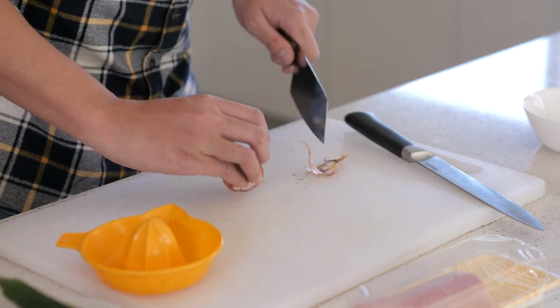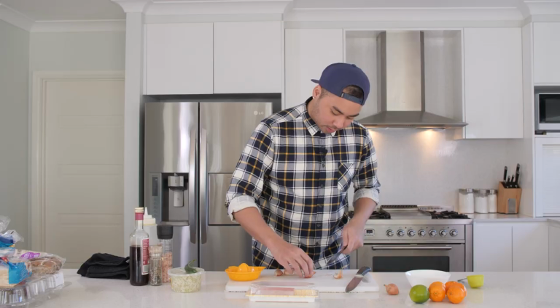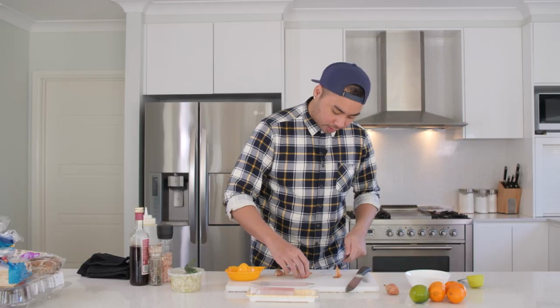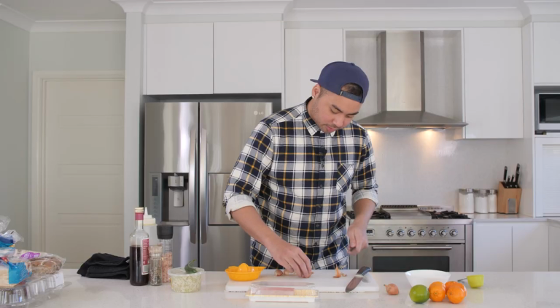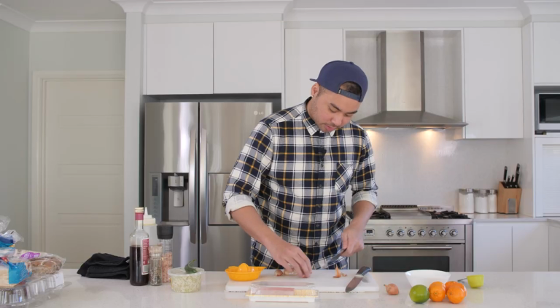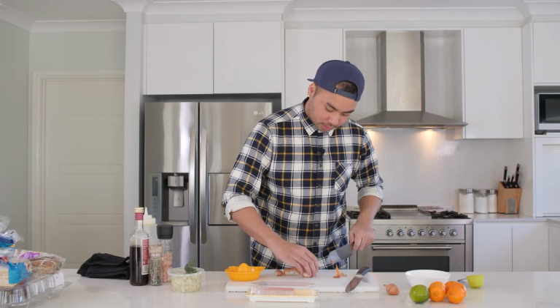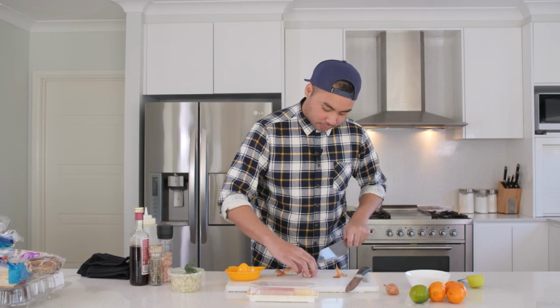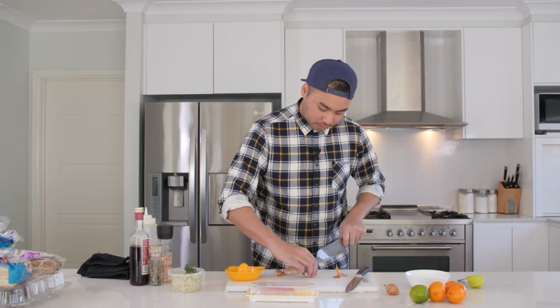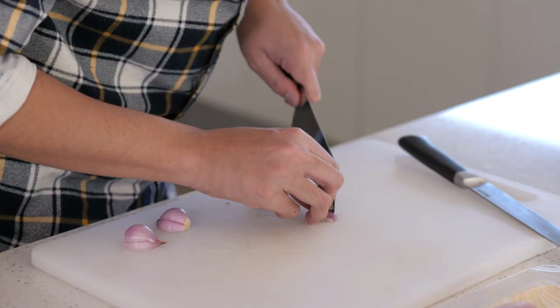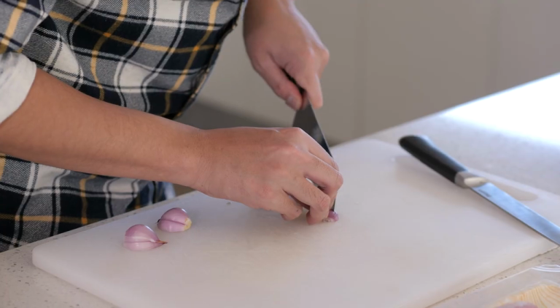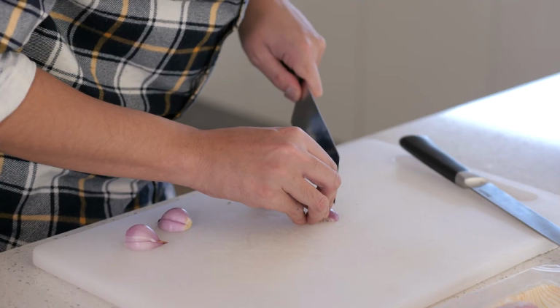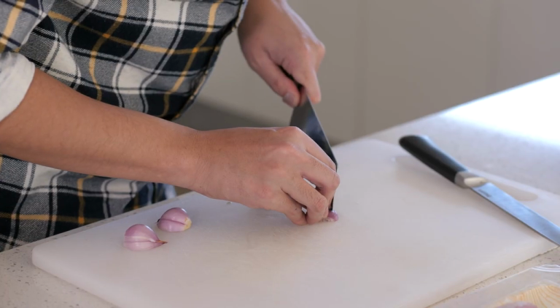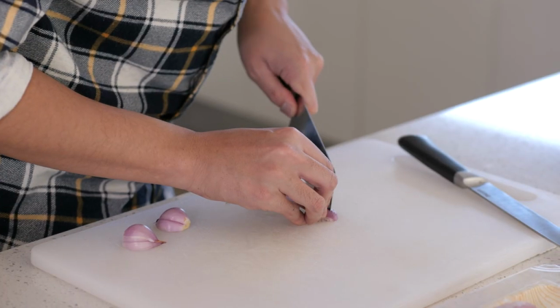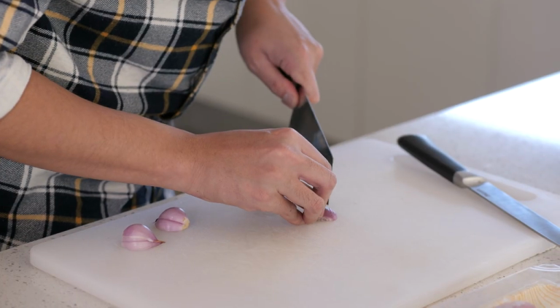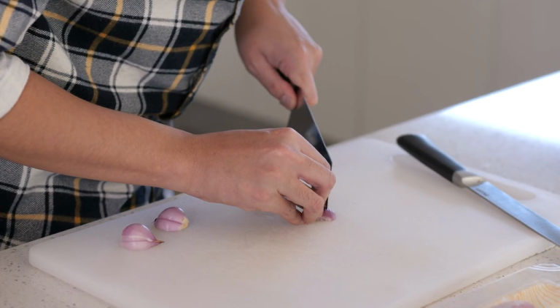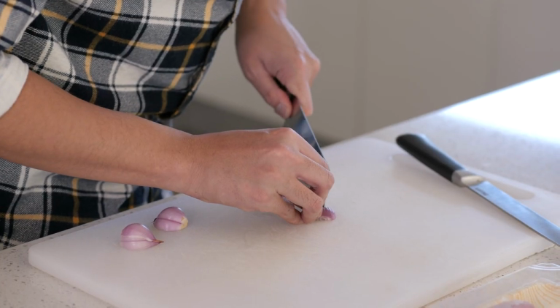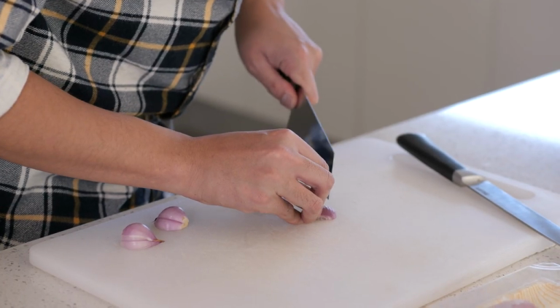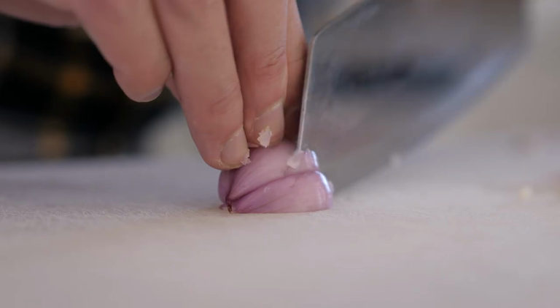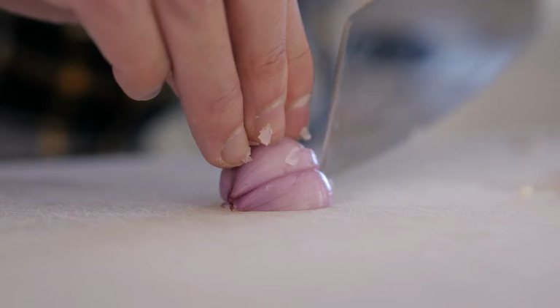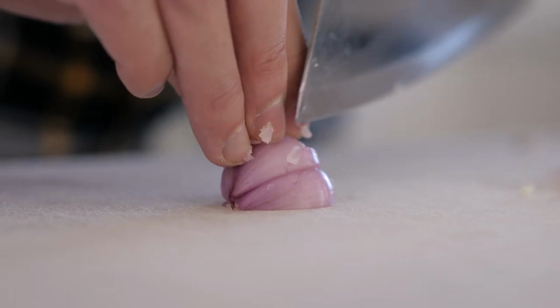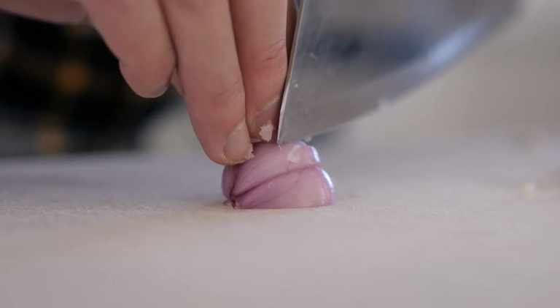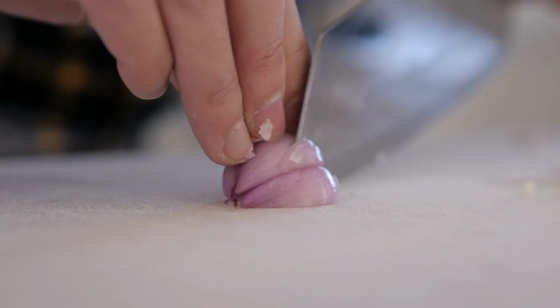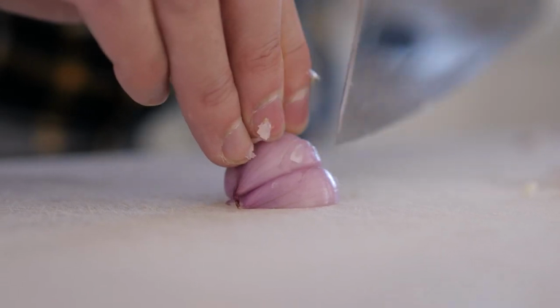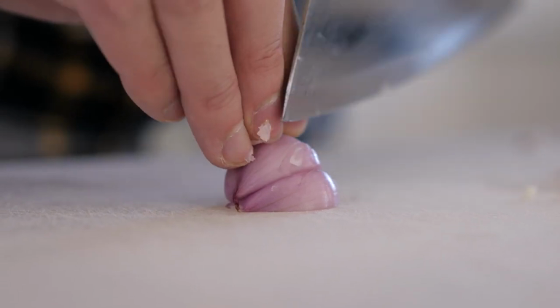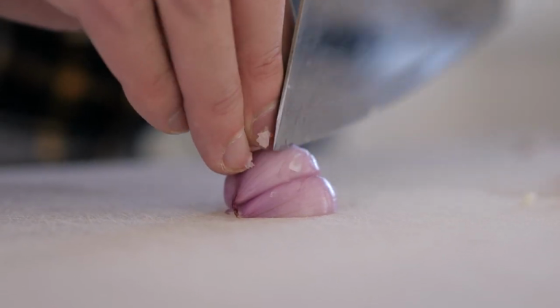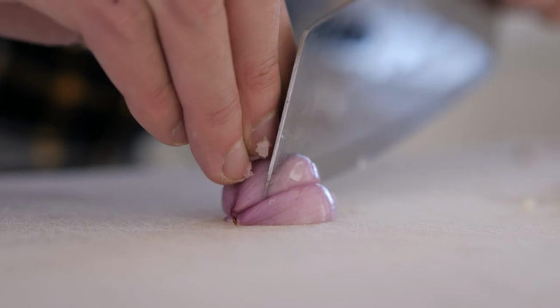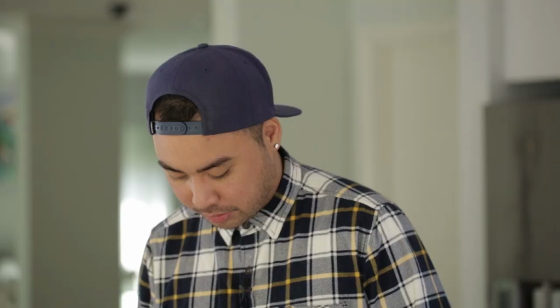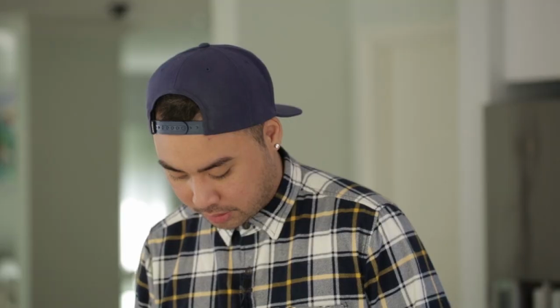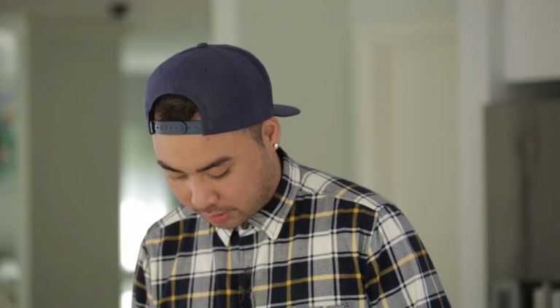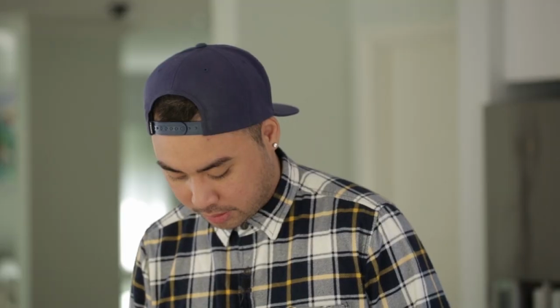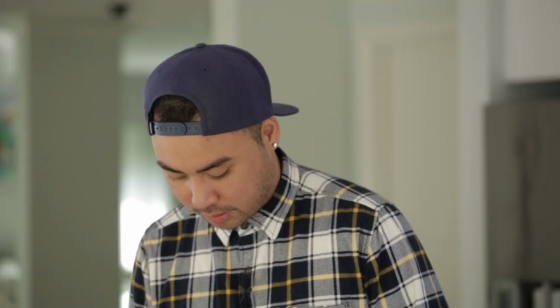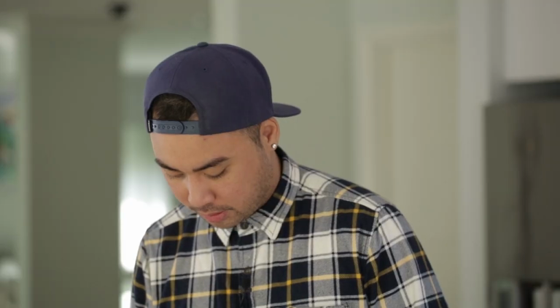First you want to prep your shallots because that's most of the chopping really. This will give it that kind of sweet onion flavor in the vinaigrette, which is quite nice, and also gives it a little bit of texture as well.